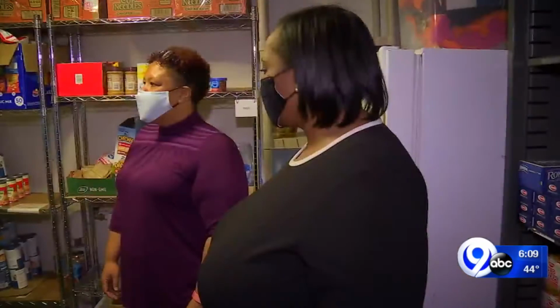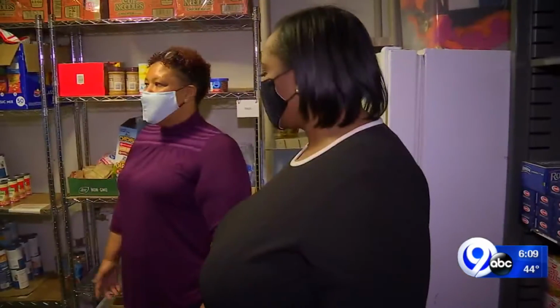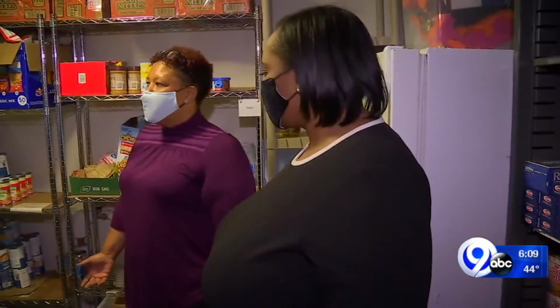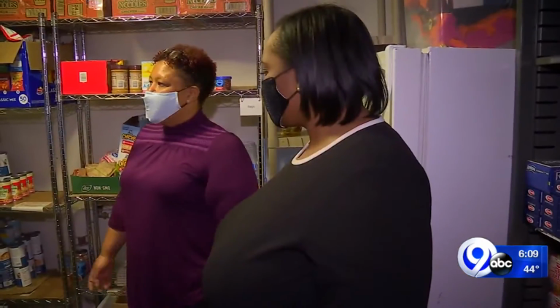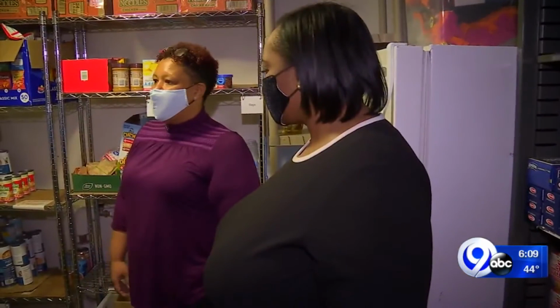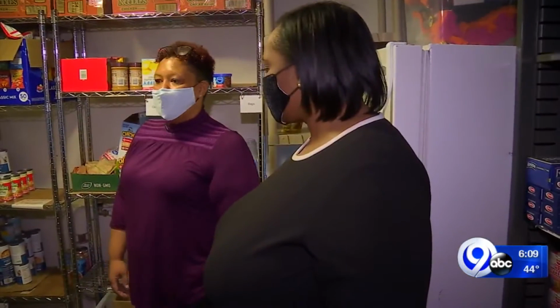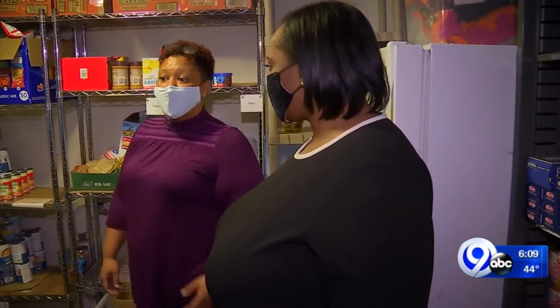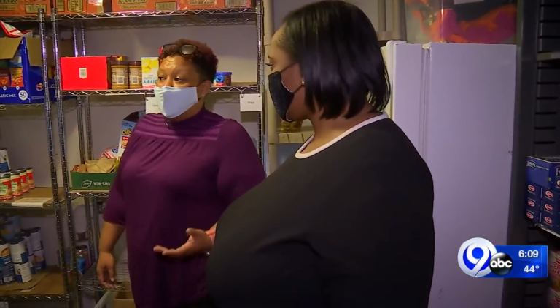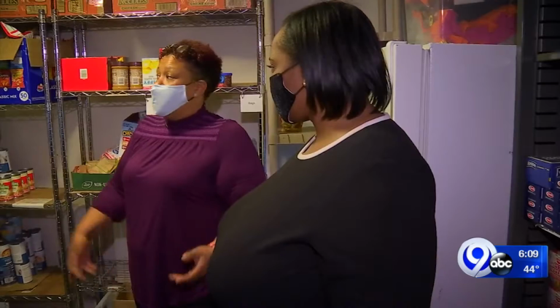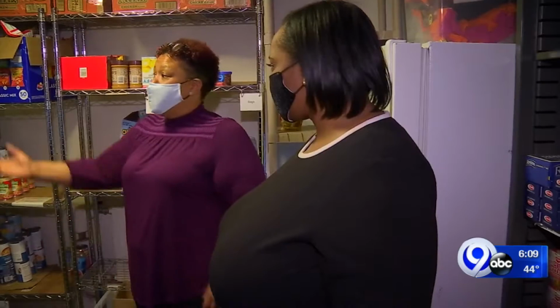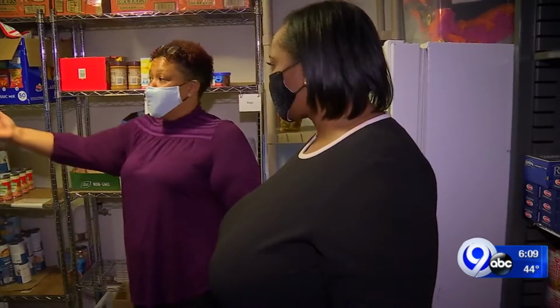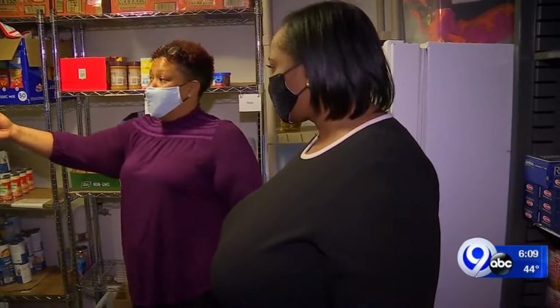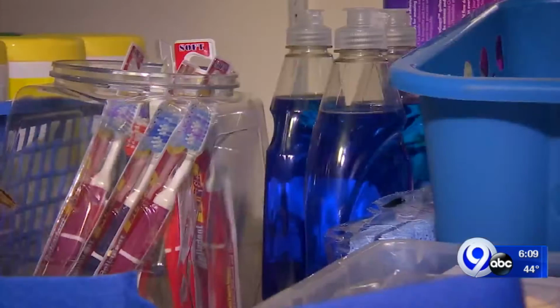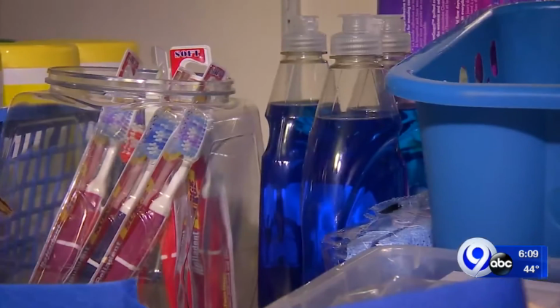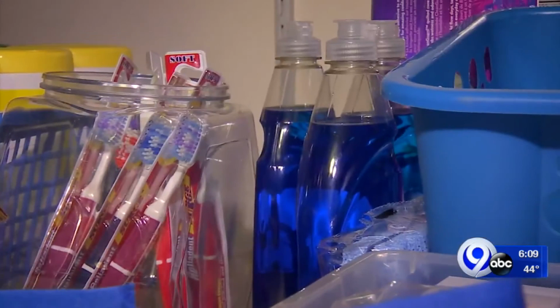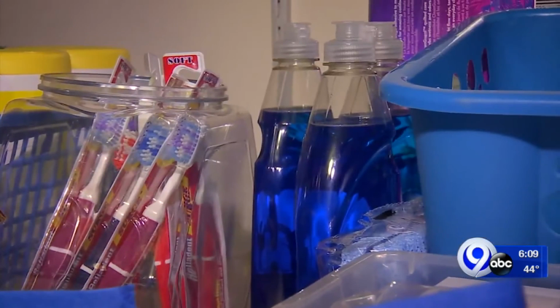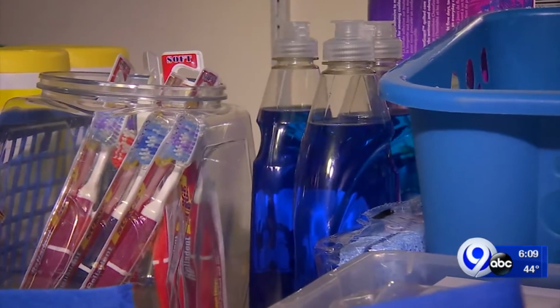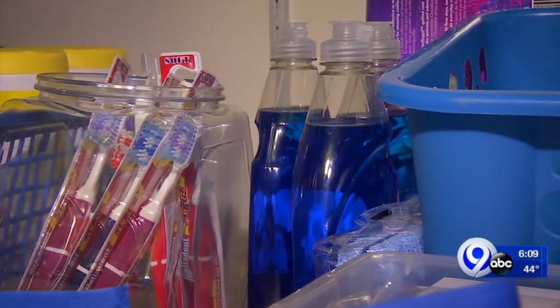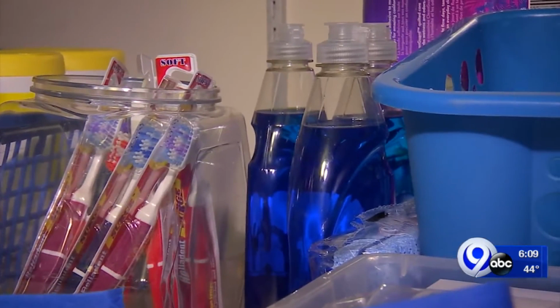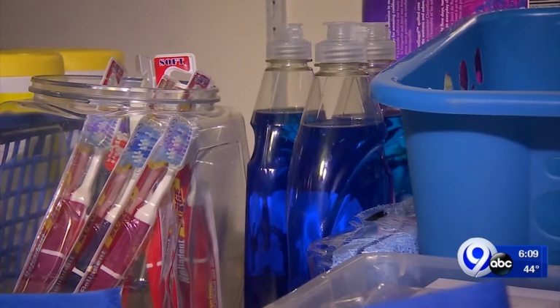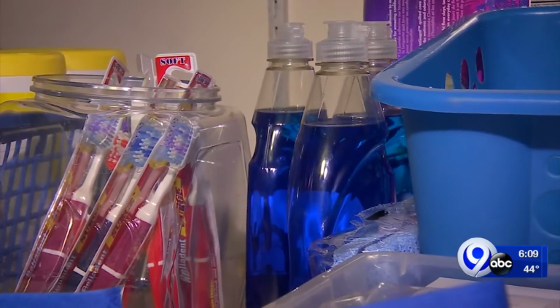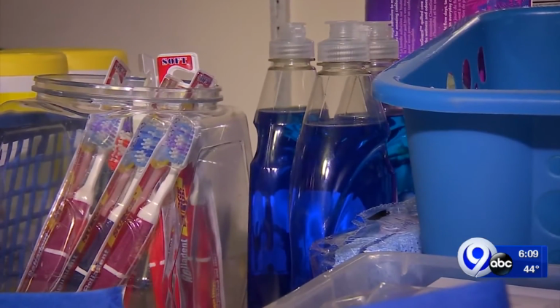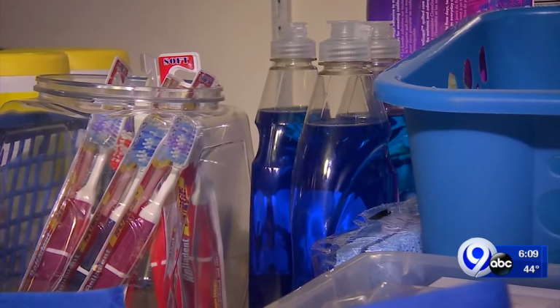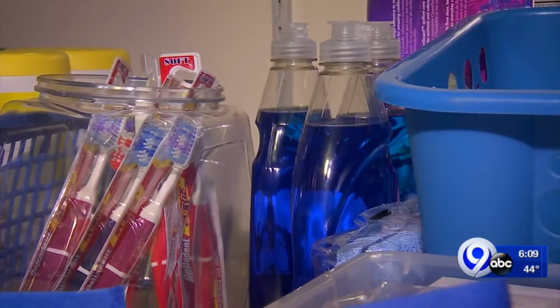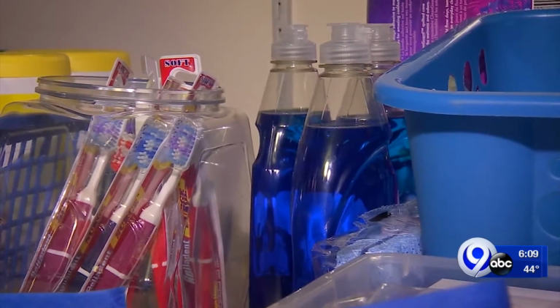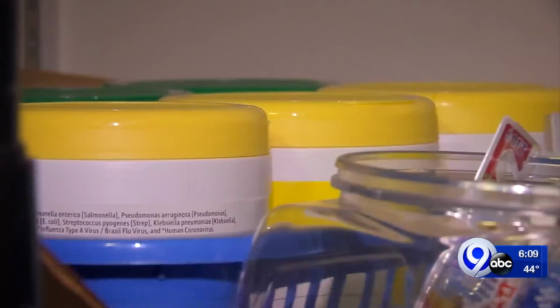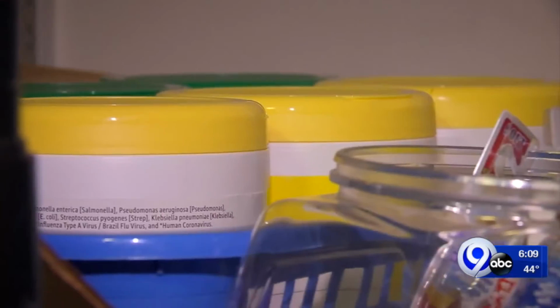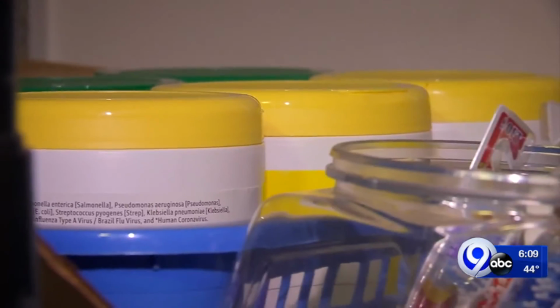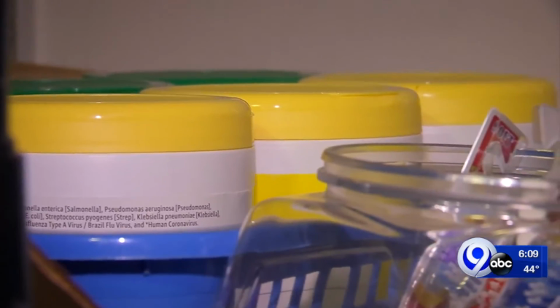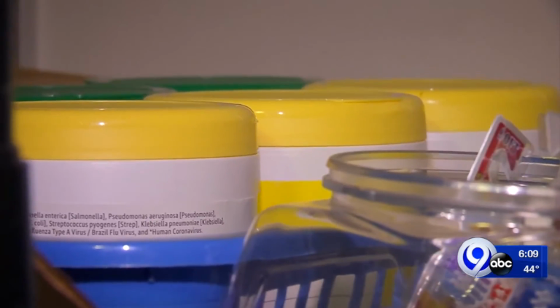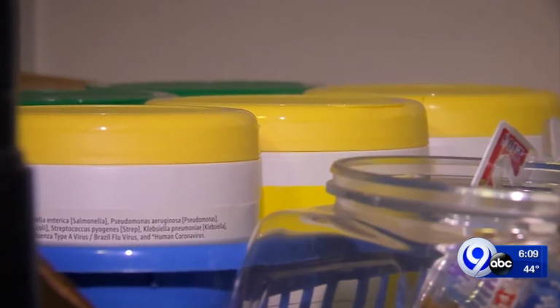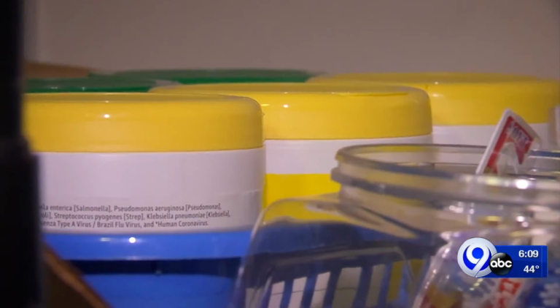We try to provide toiletries, dish soap. One of the big requests was cleaning supplies.